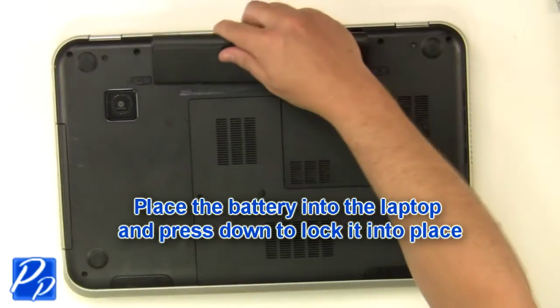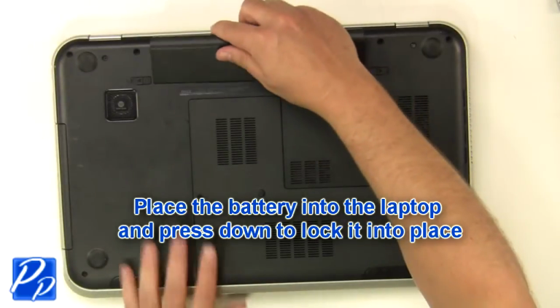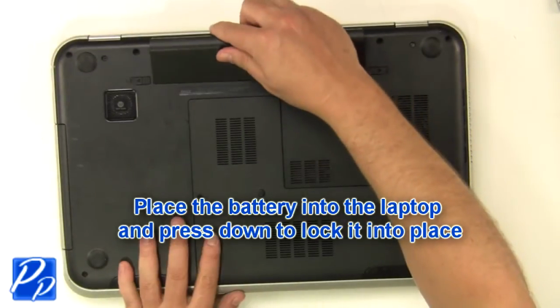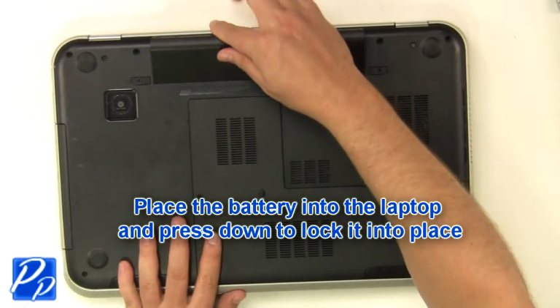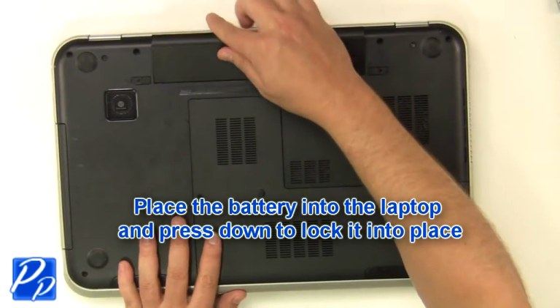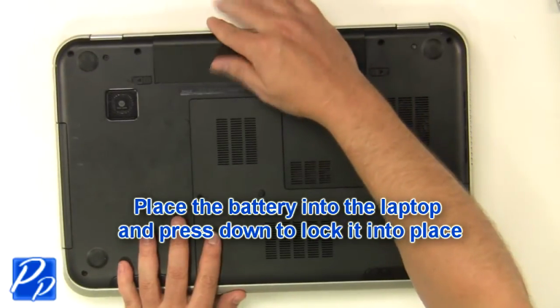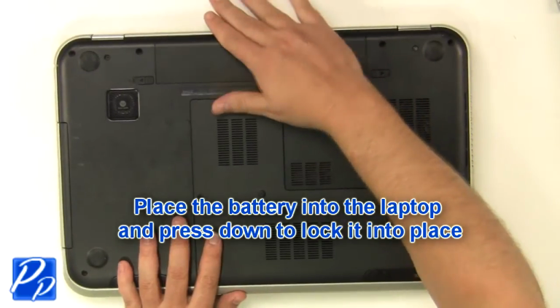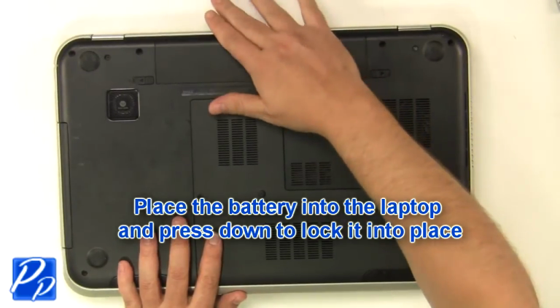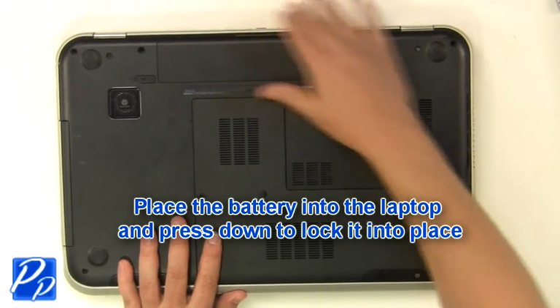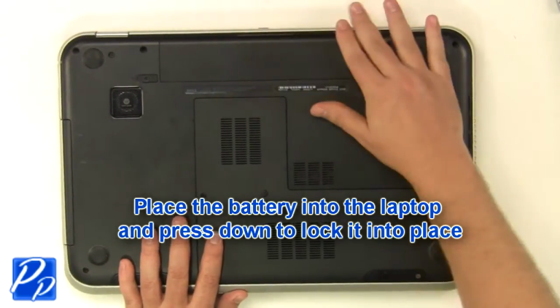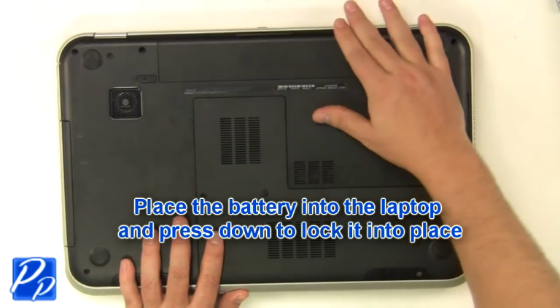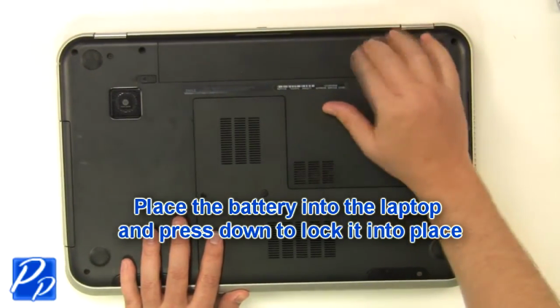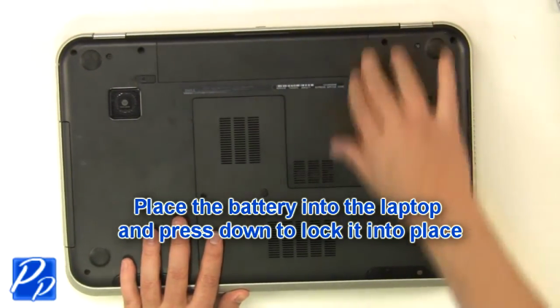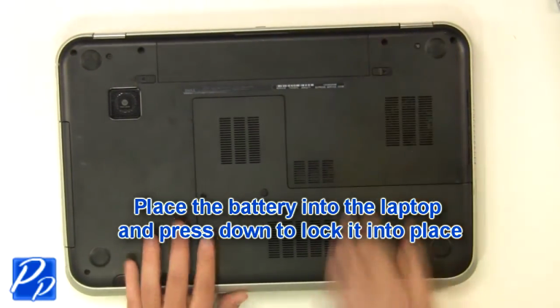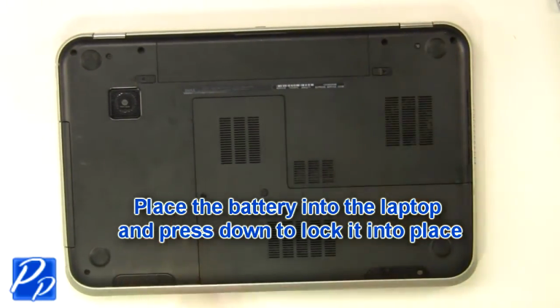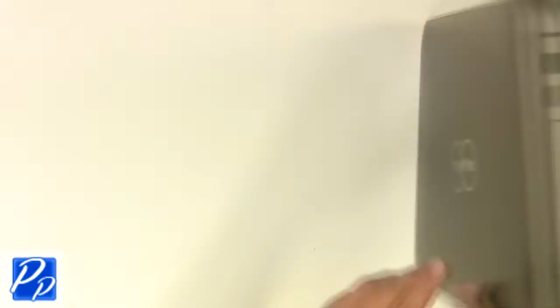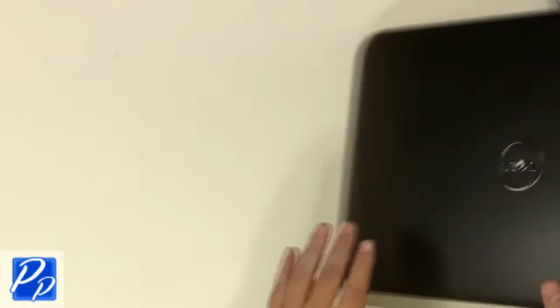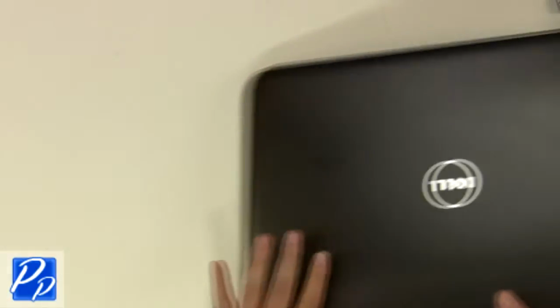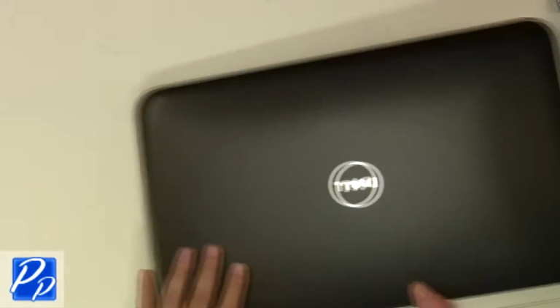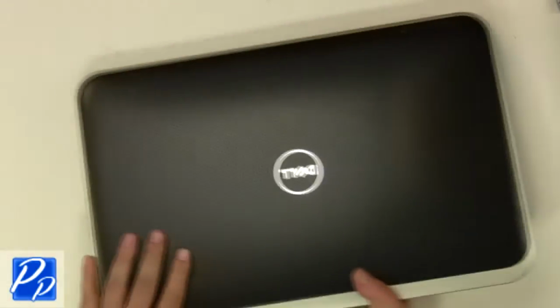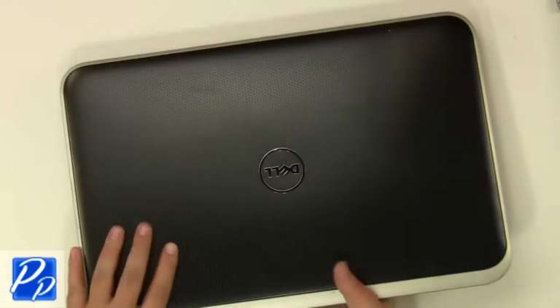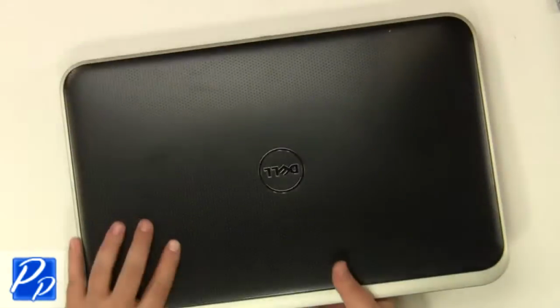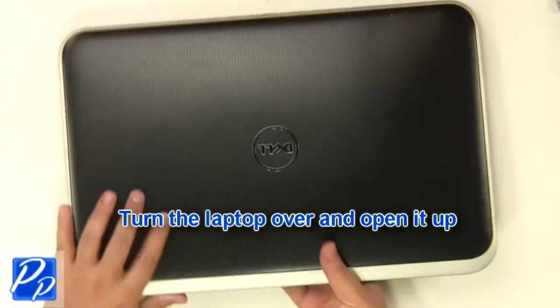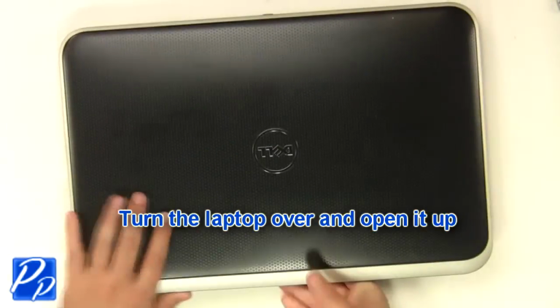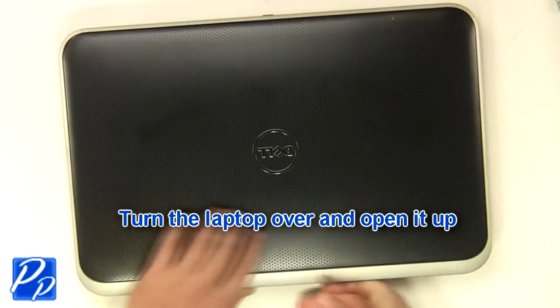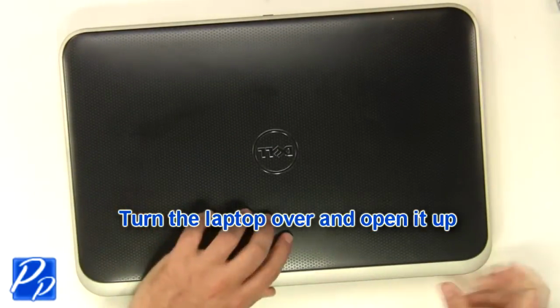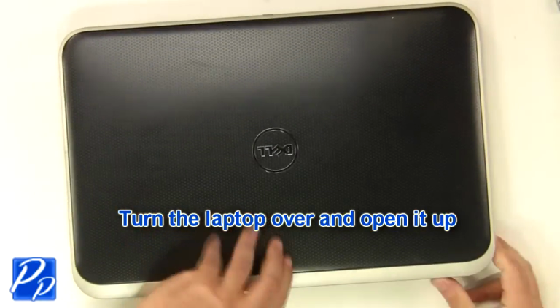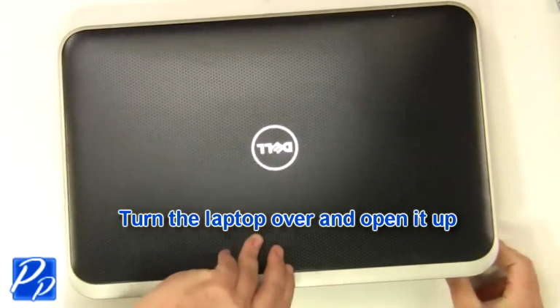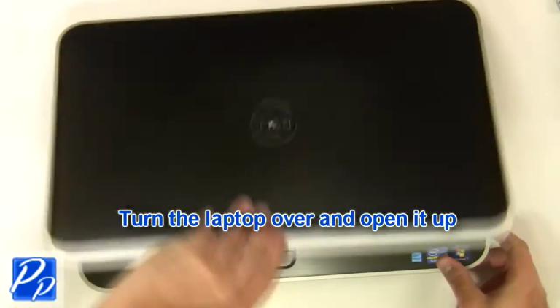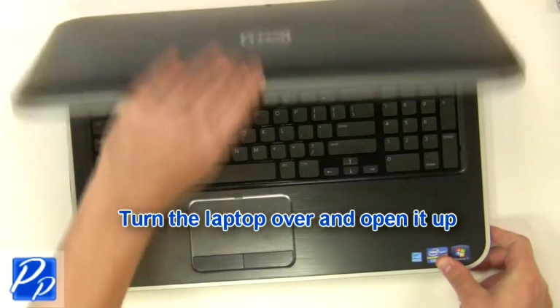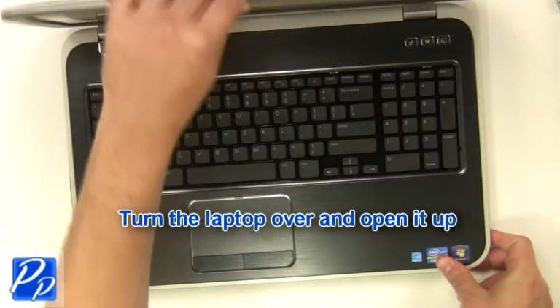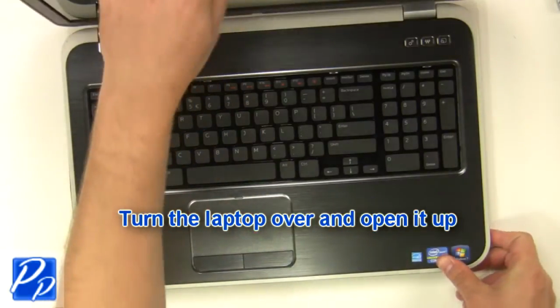Place the battery into the laptop and press down to lock it into place. Turn the laptop over and open it up.